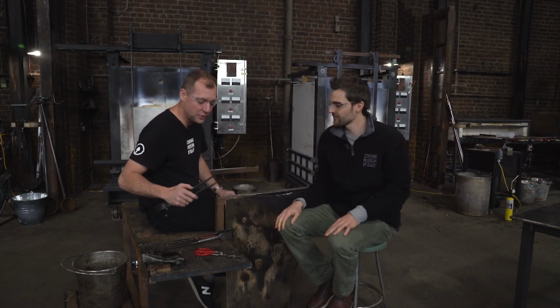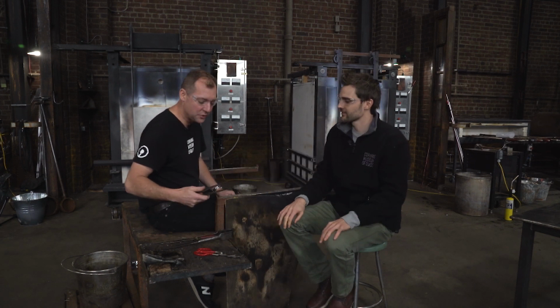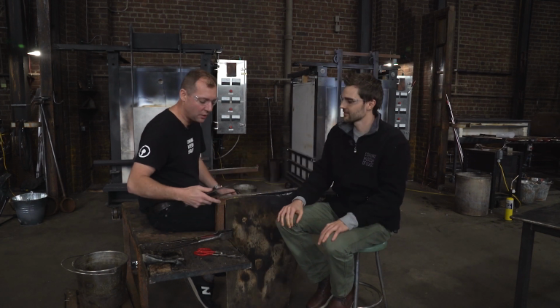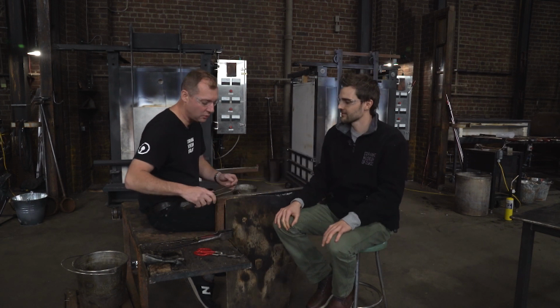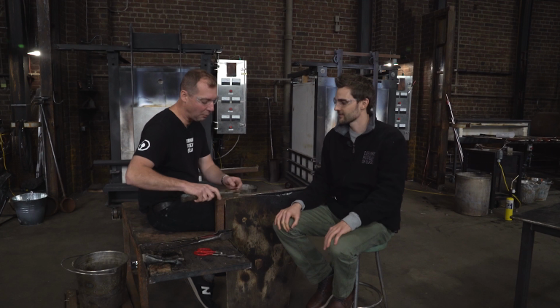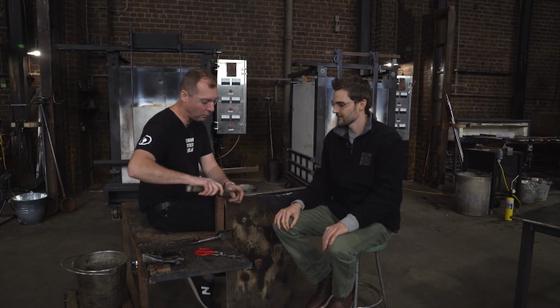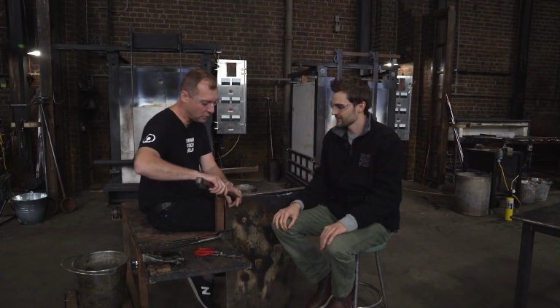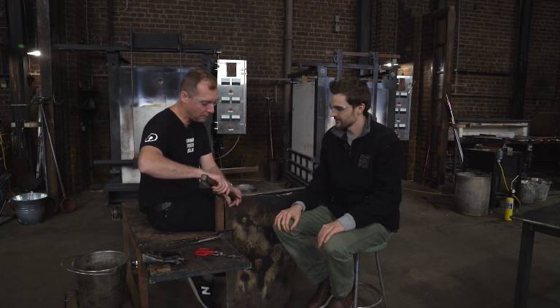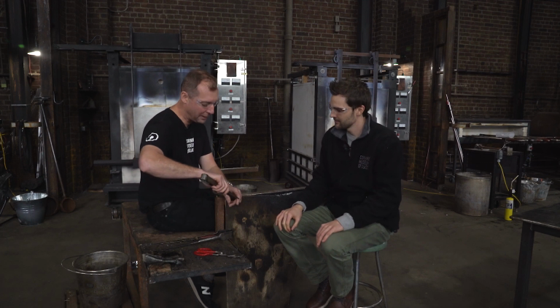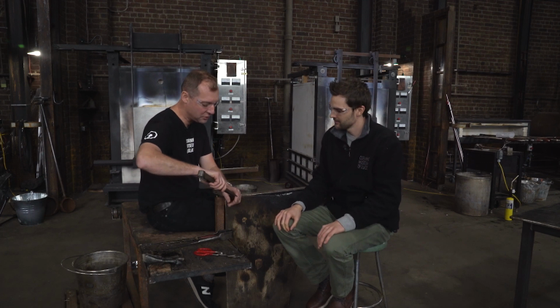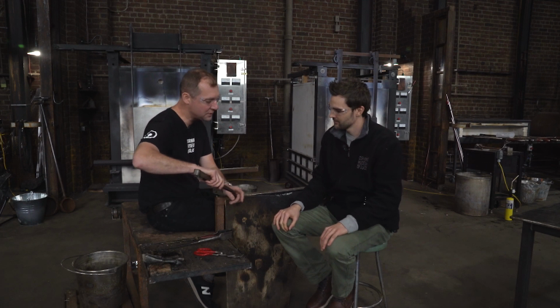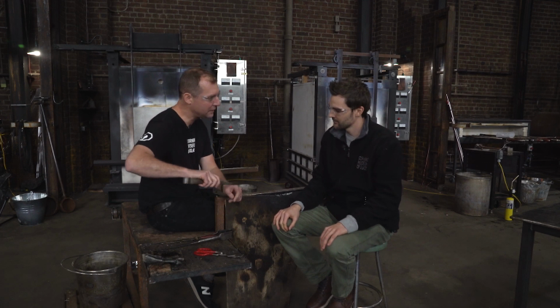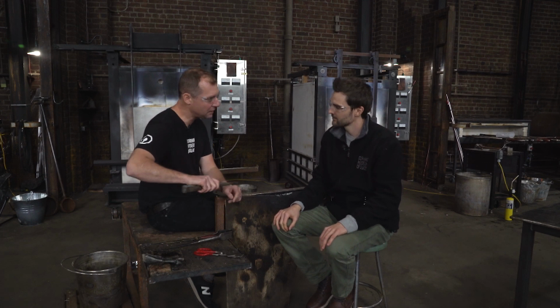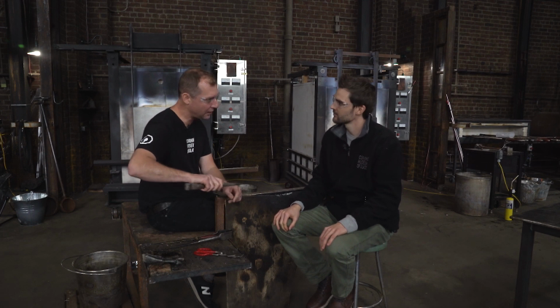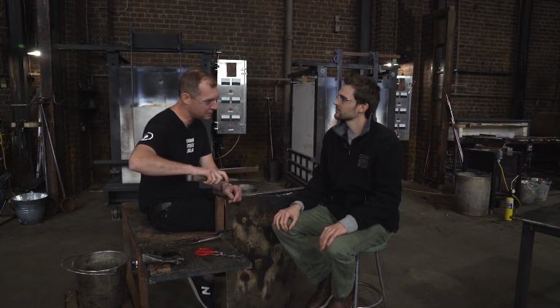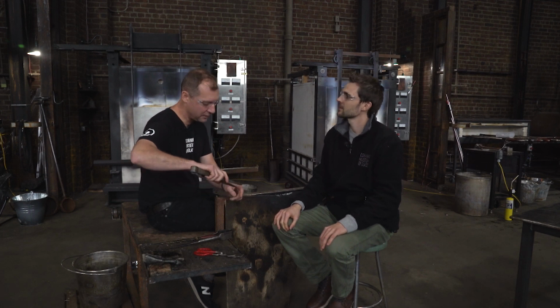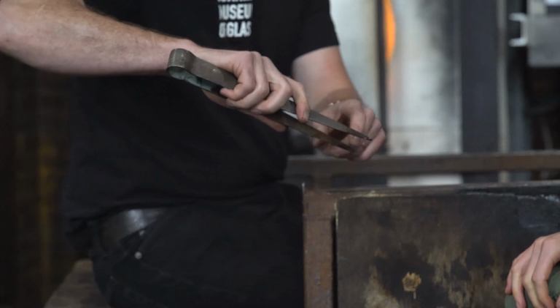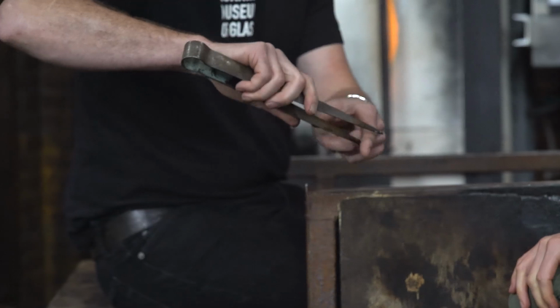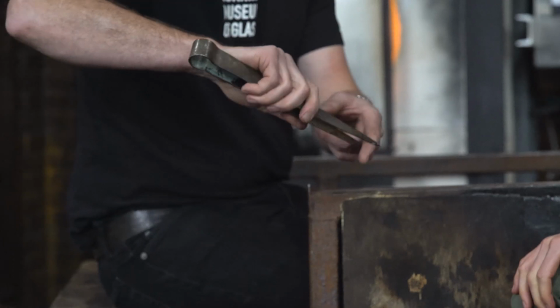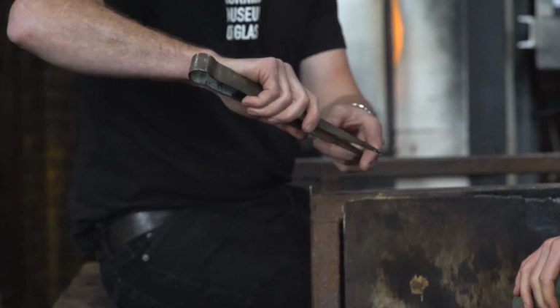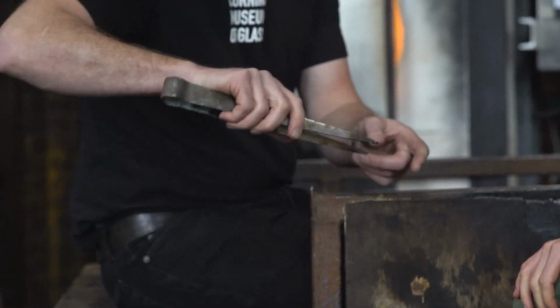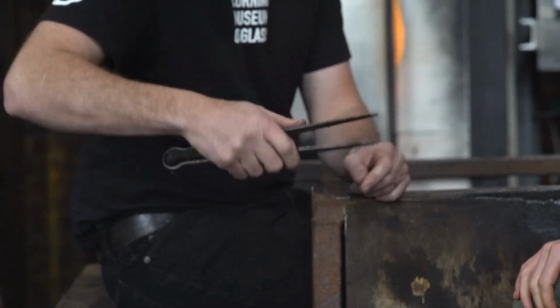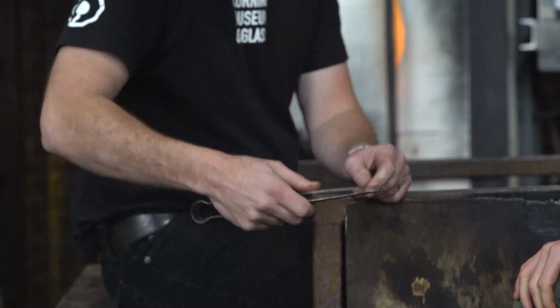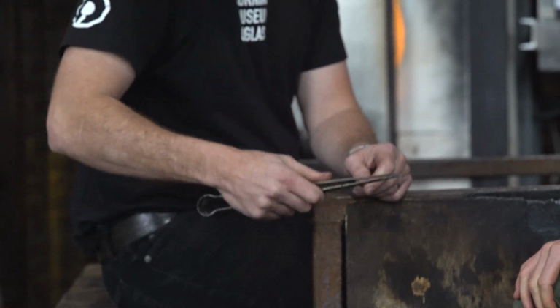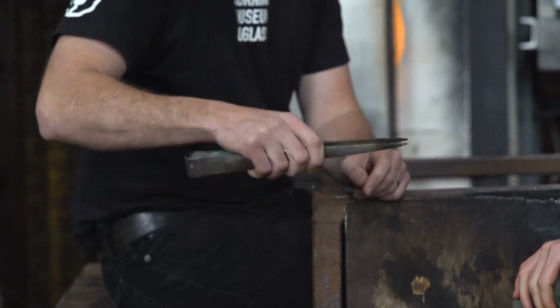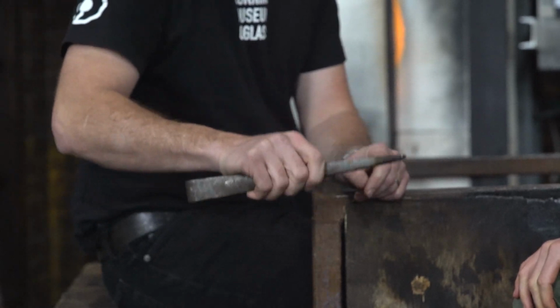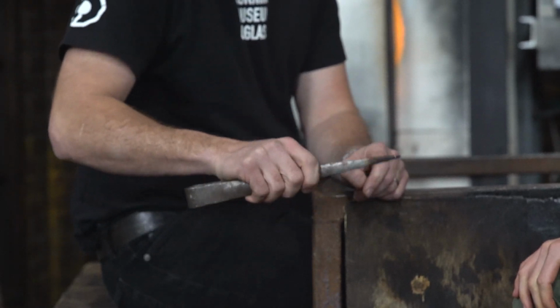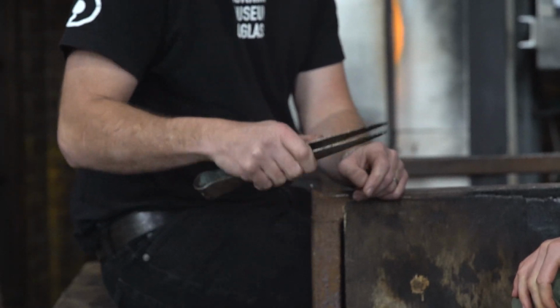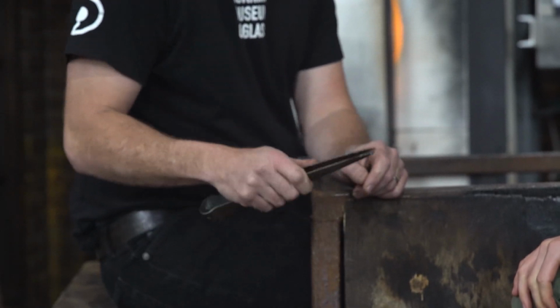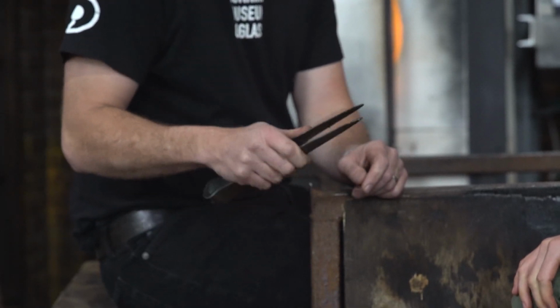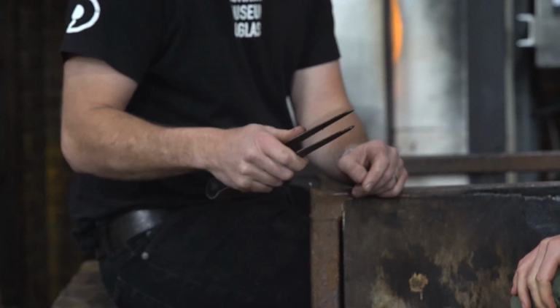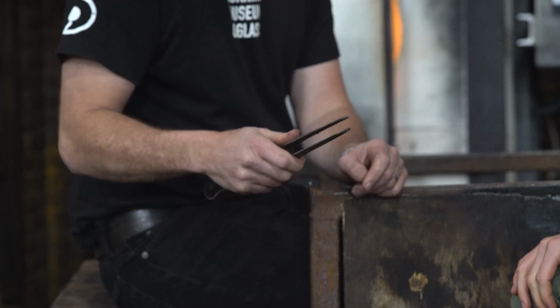Tweezers are more for when you want to pinch and squeeze the glass. These are actually meant to flatten, squeeze, or crimp the glass.